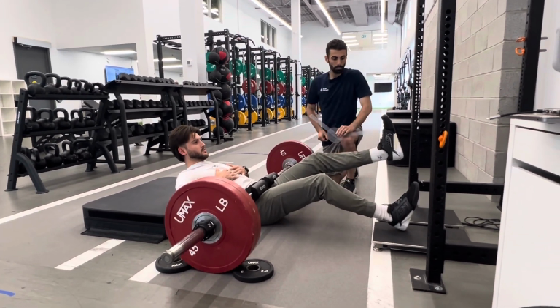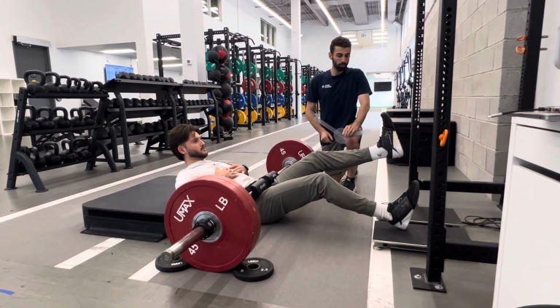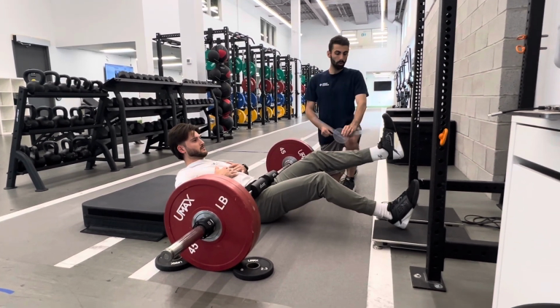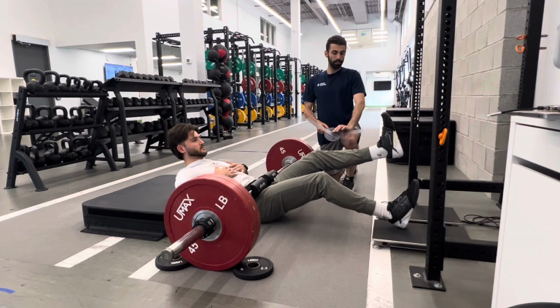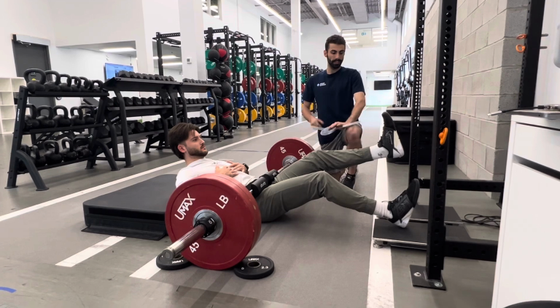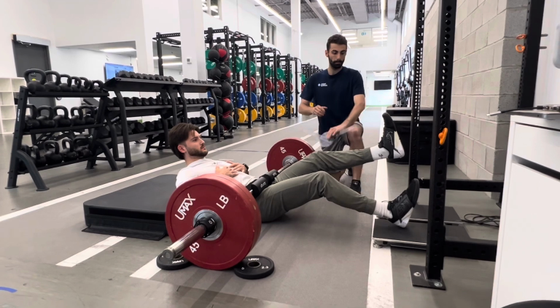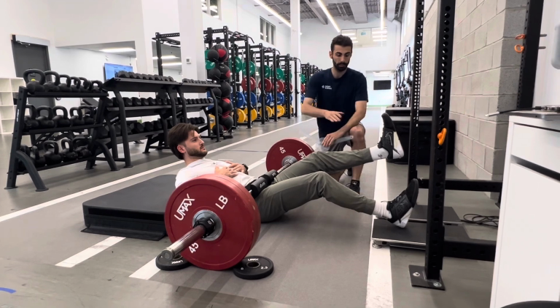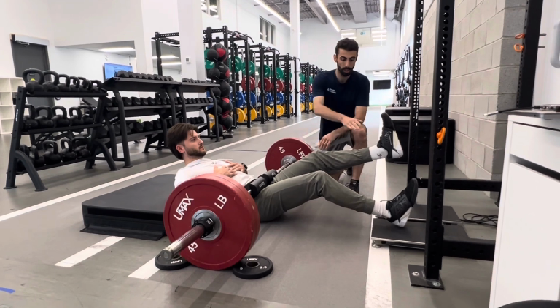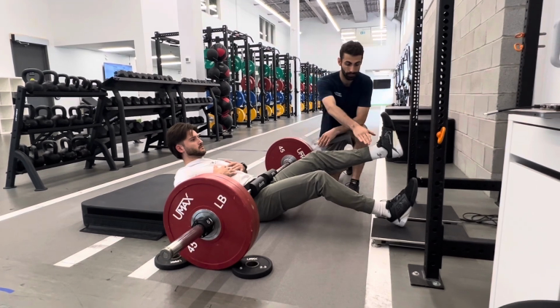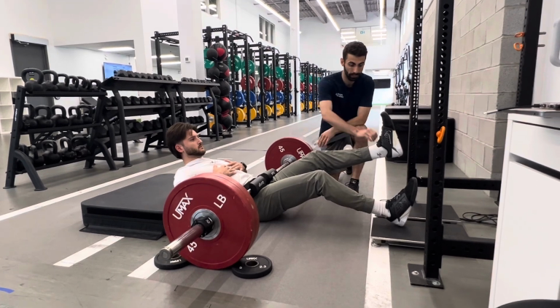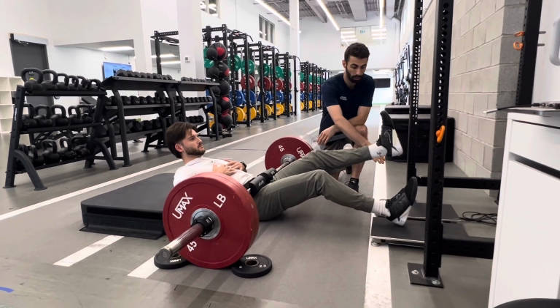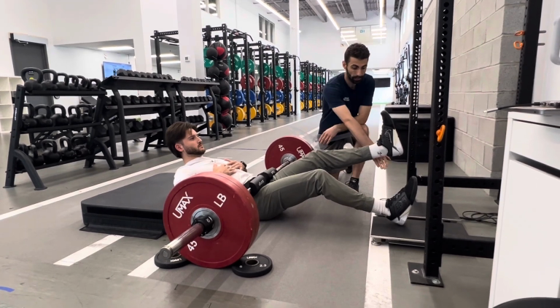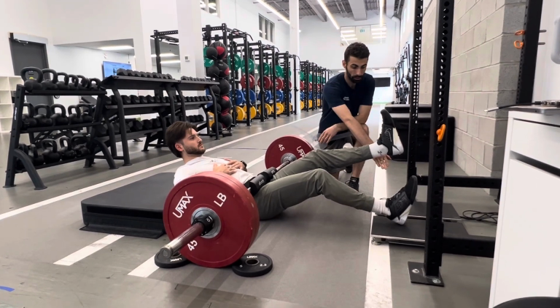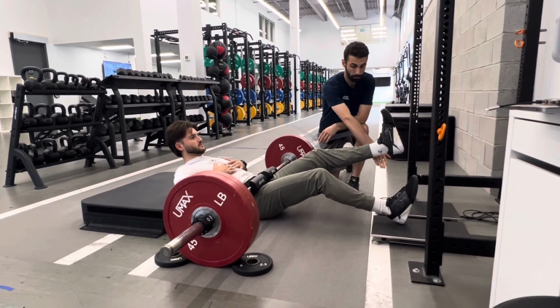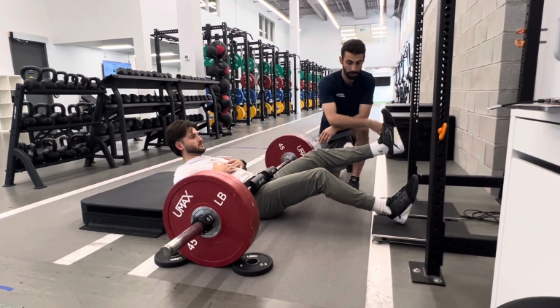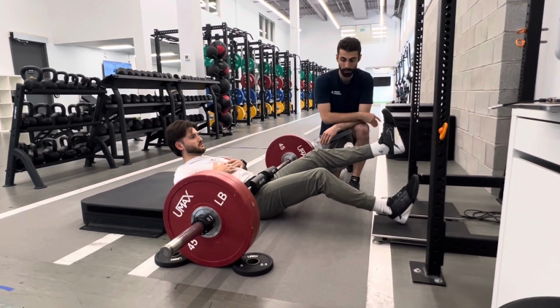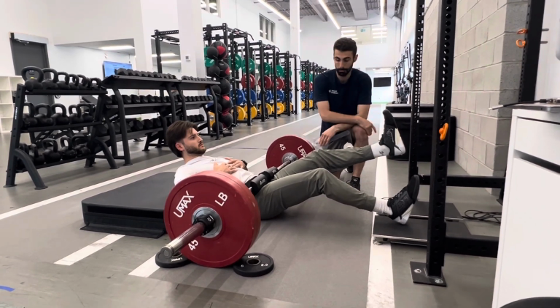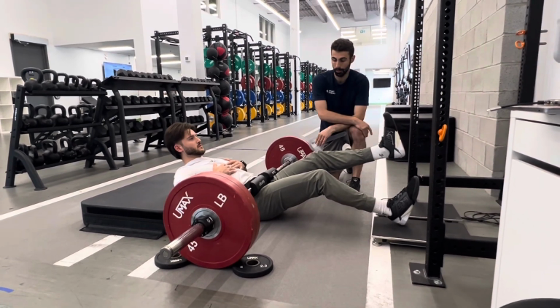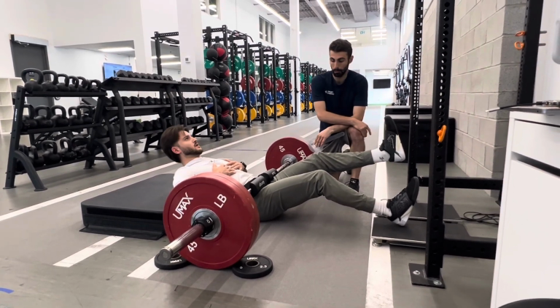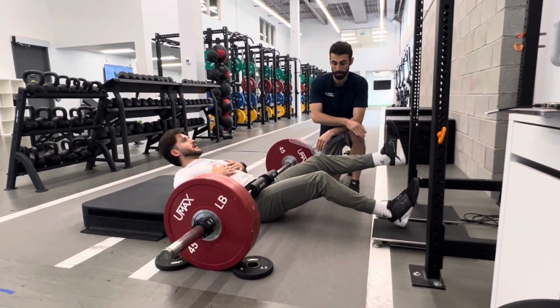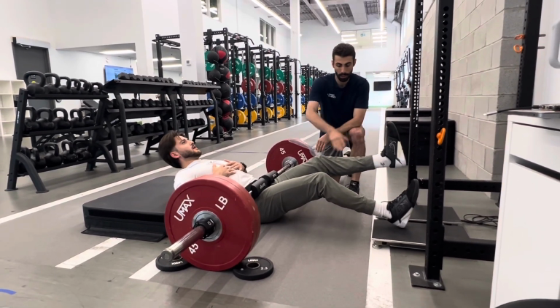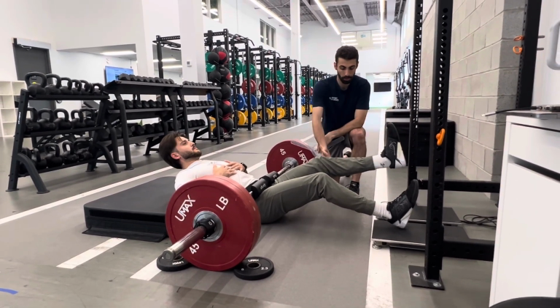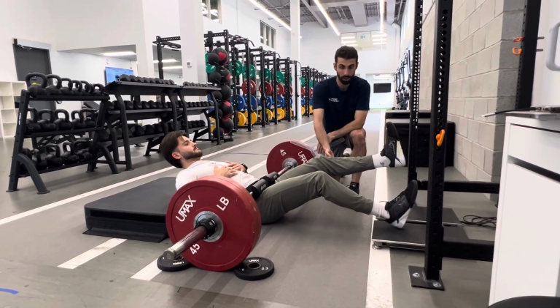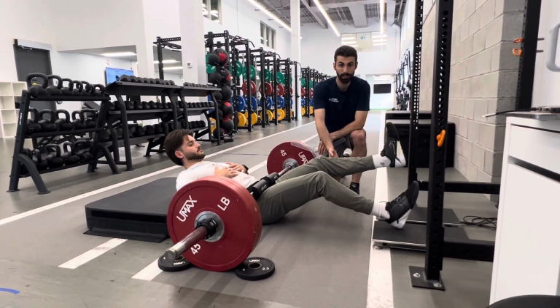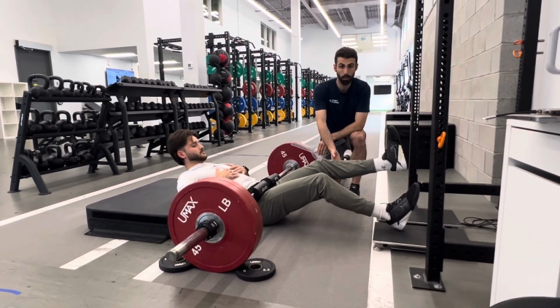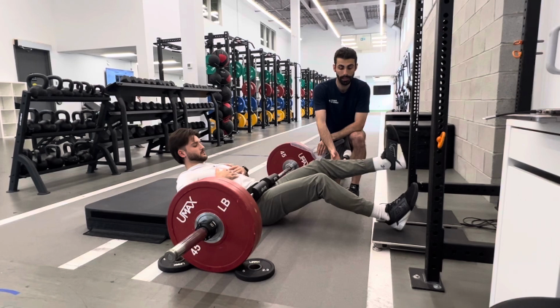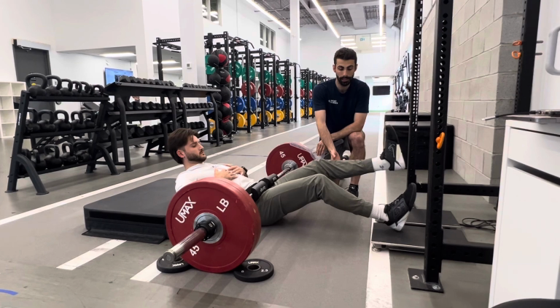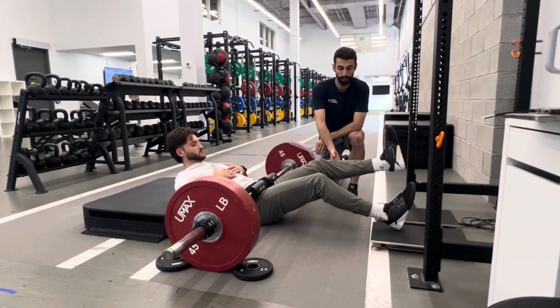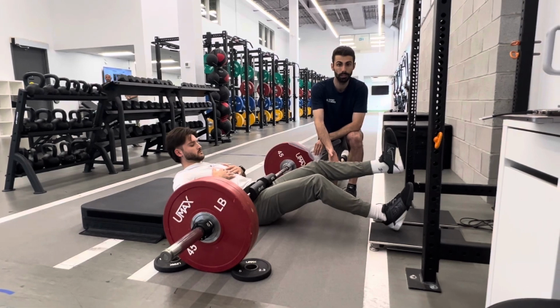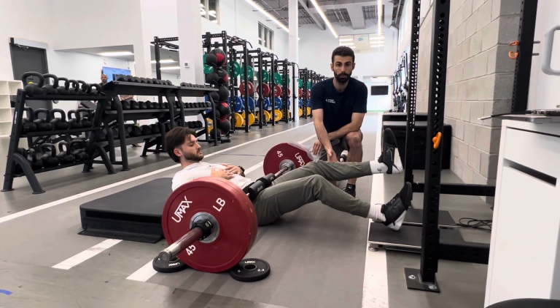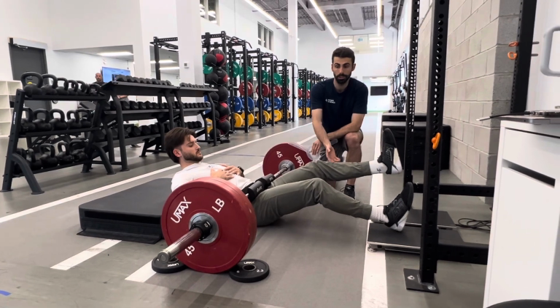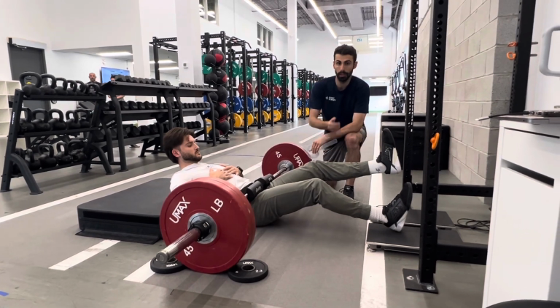The setup position of the heel: the heel is pushing into the middle of the box, and Christian has one leg lifted when we're starting.